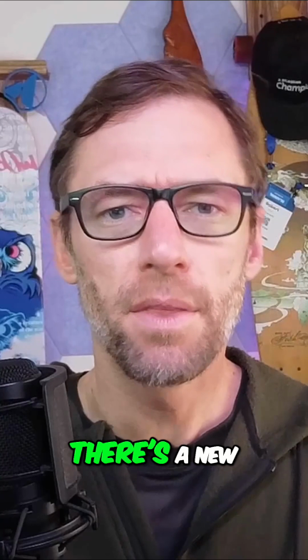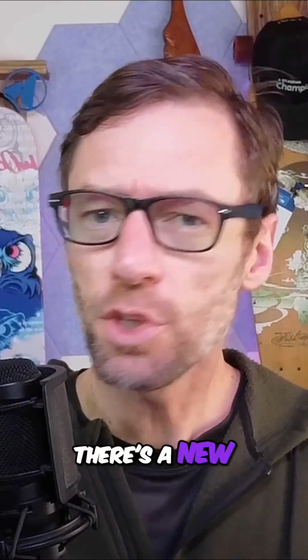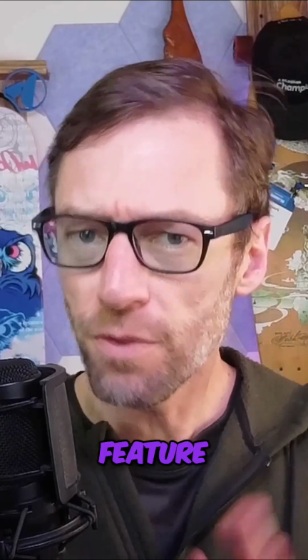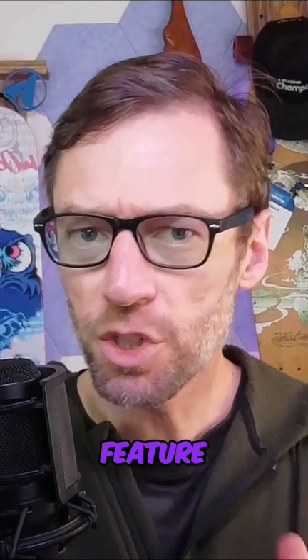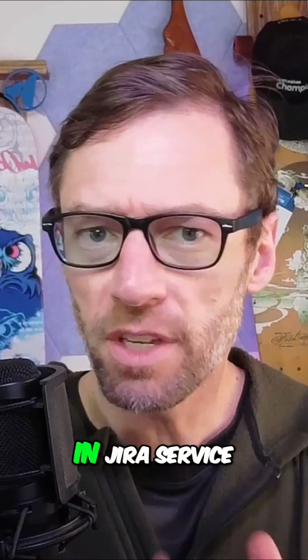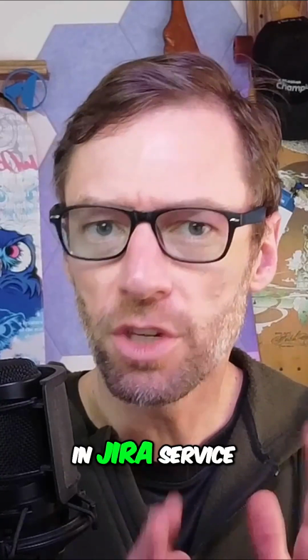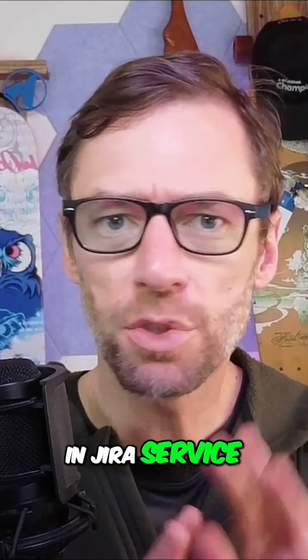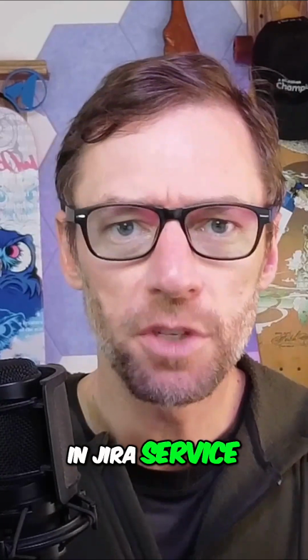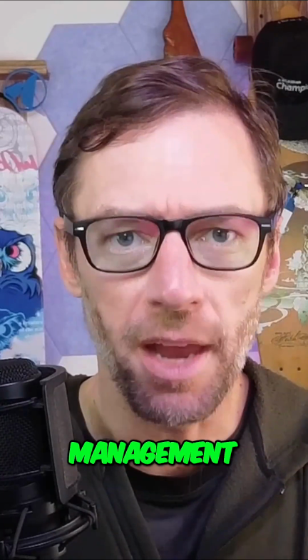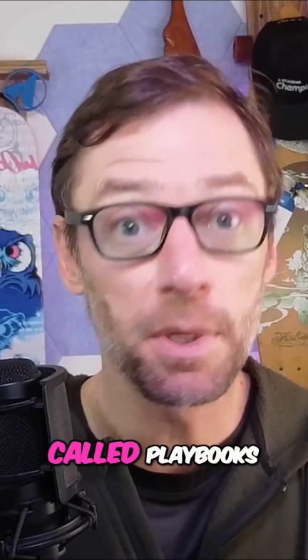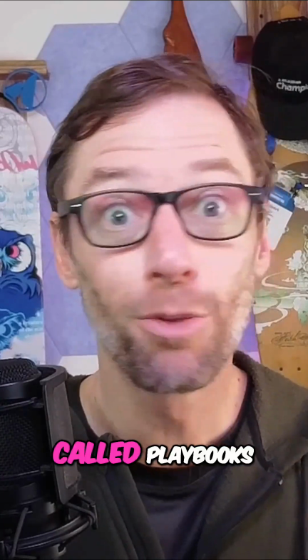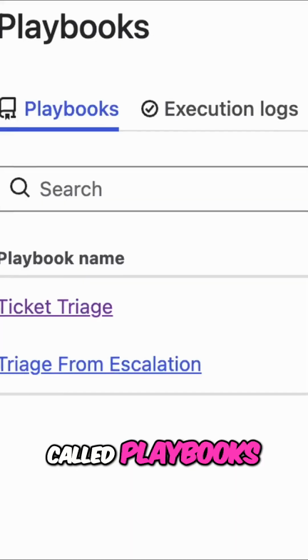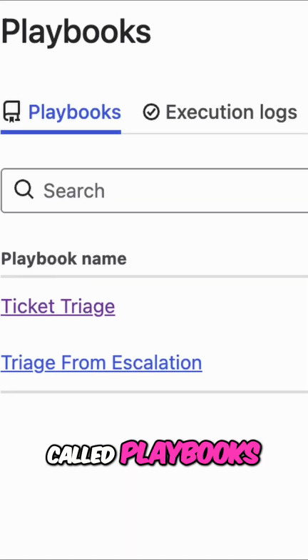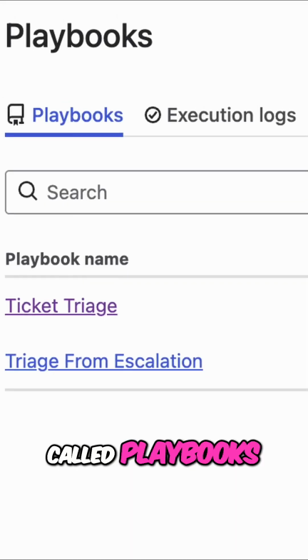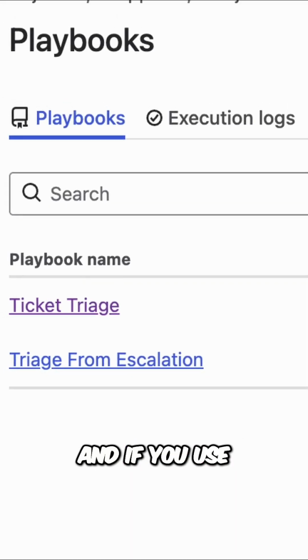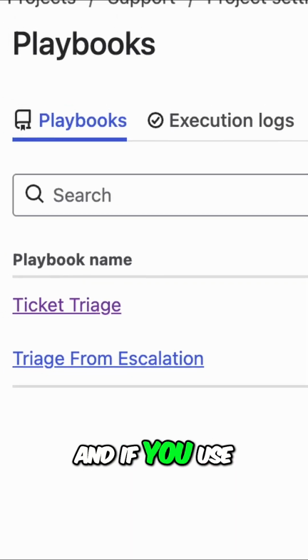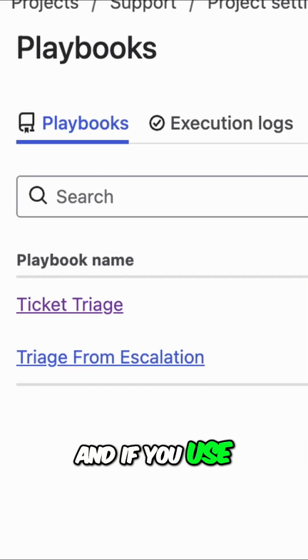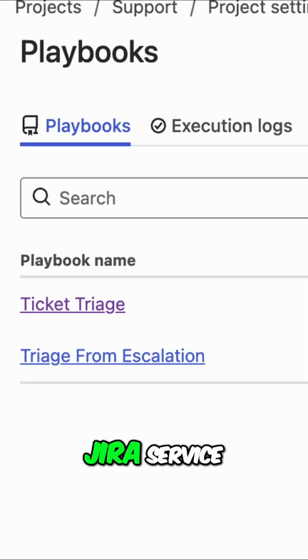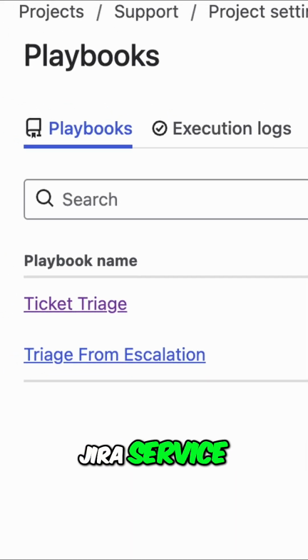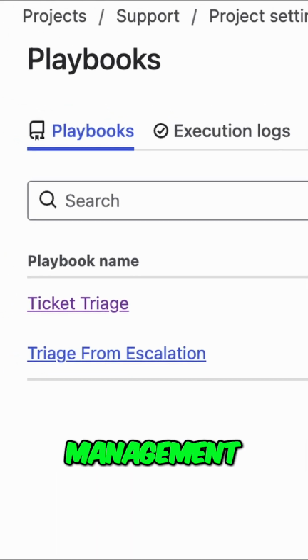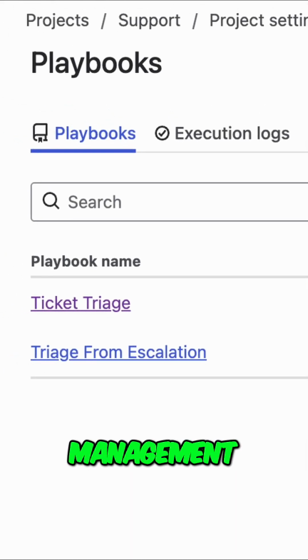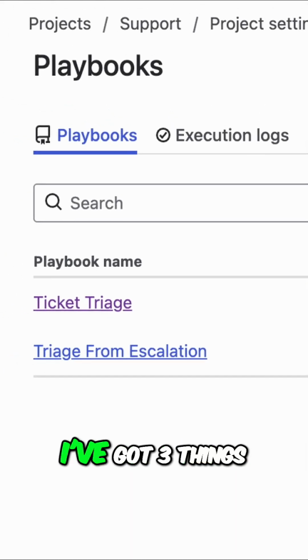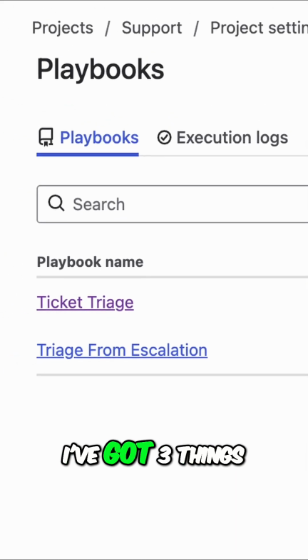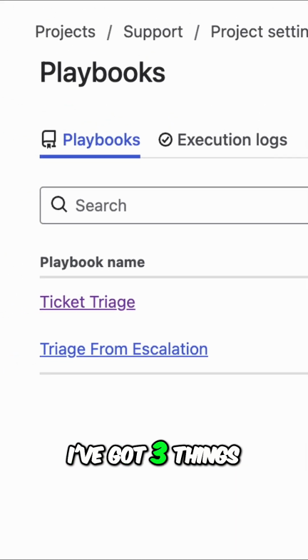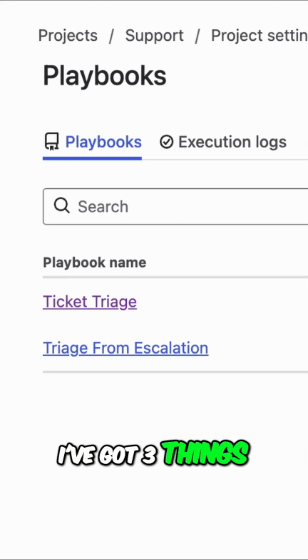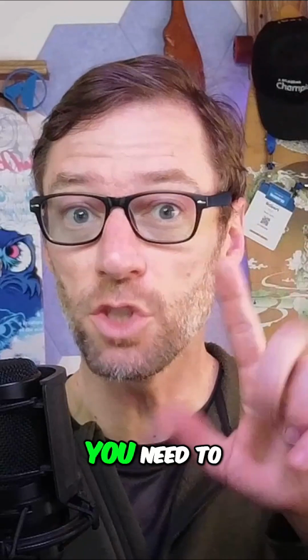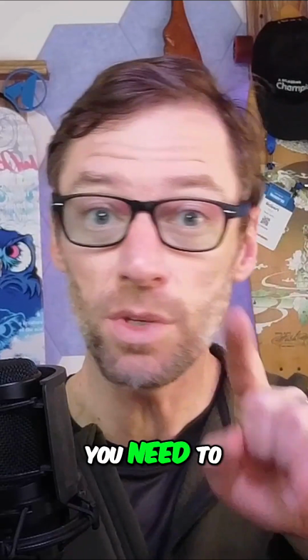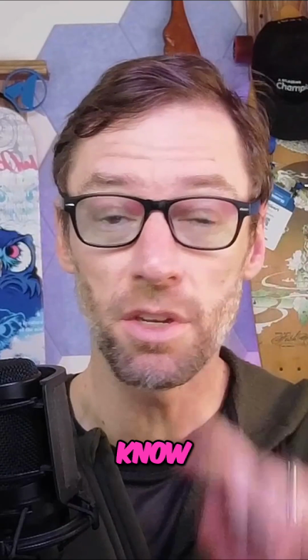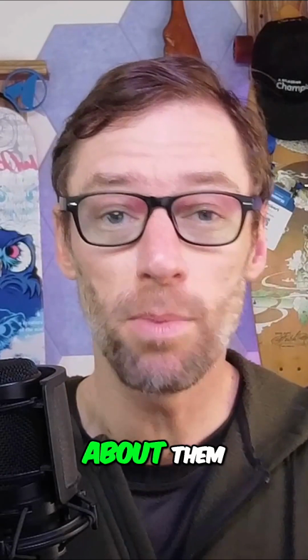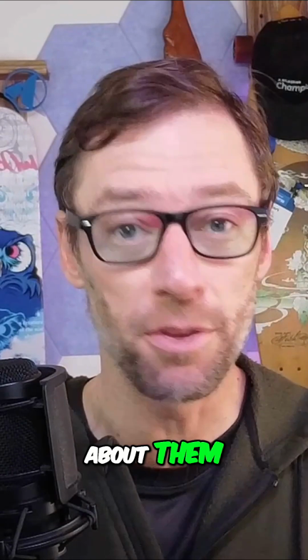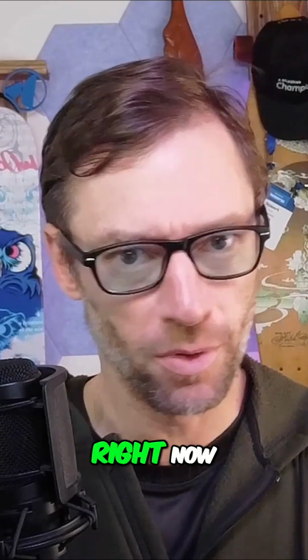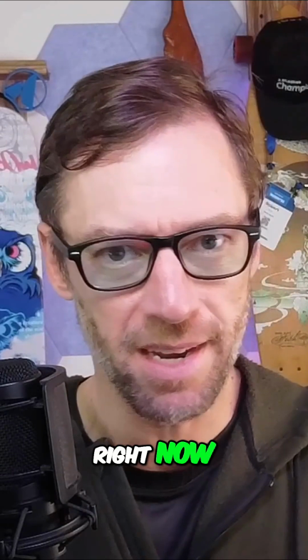There's a new feature in Jira Service Management called Playbooks. And if you use Jira Service Management, I've got three things you need to know about them right now.